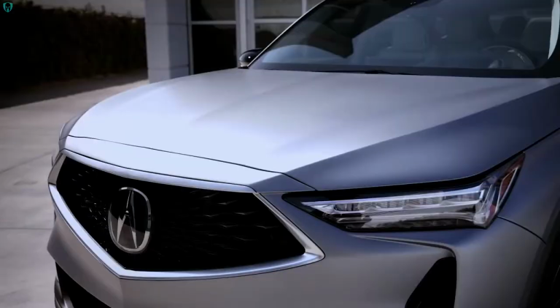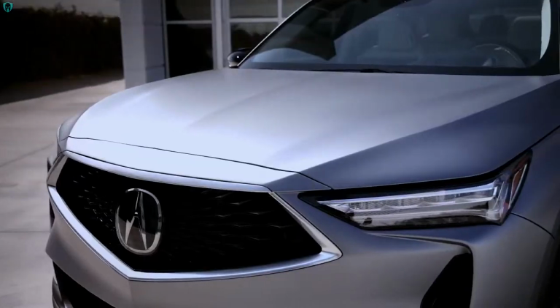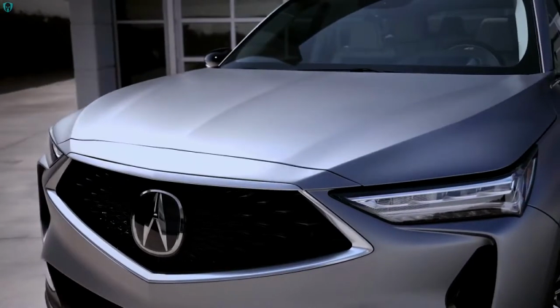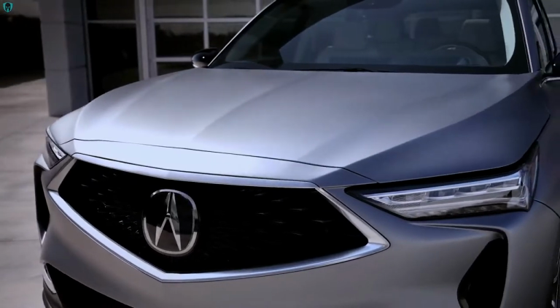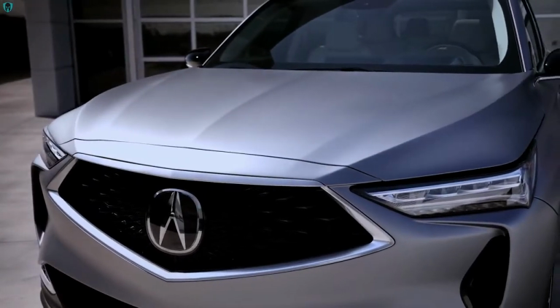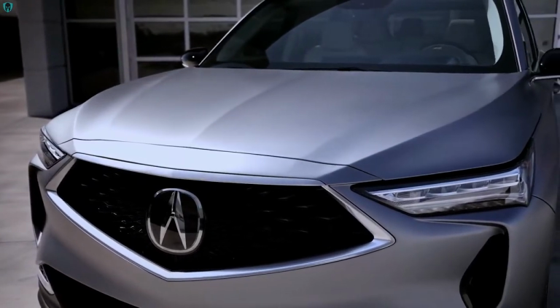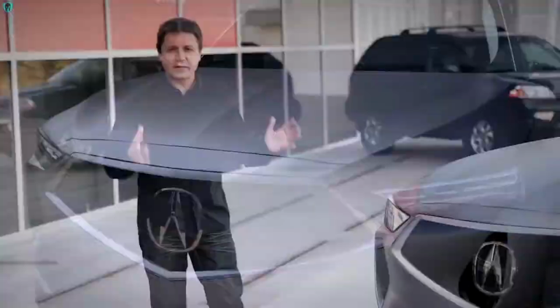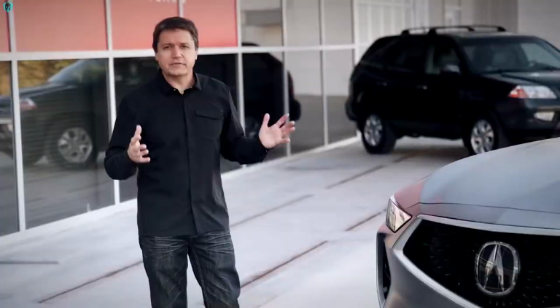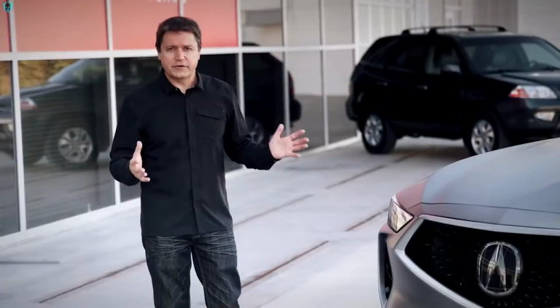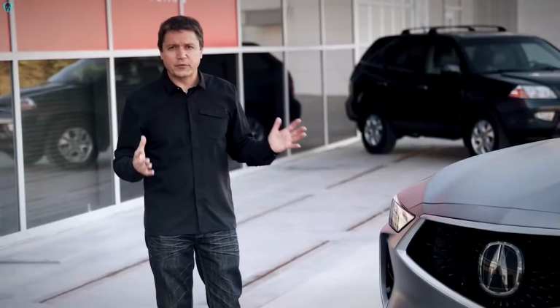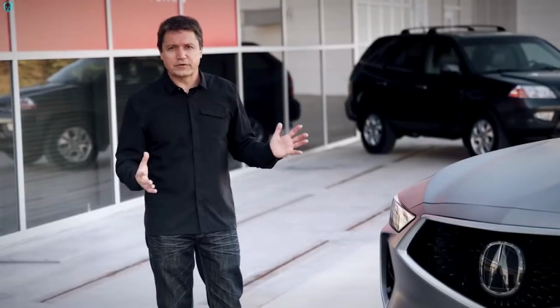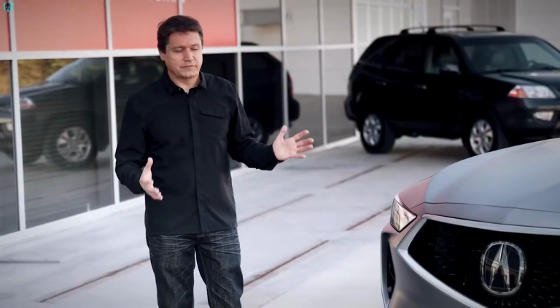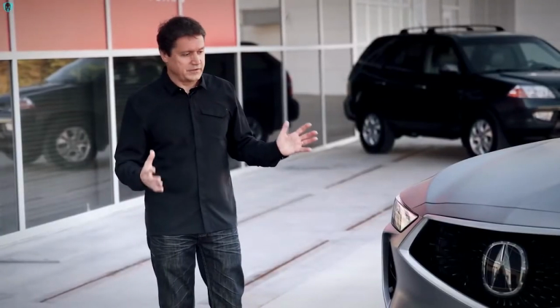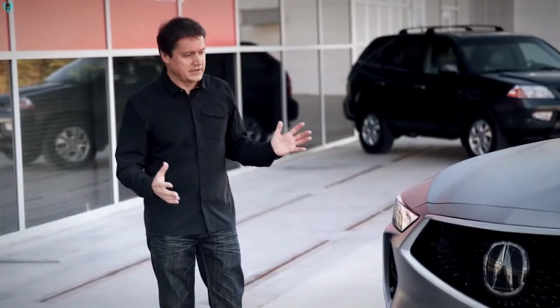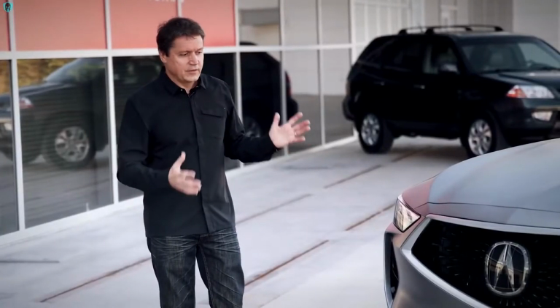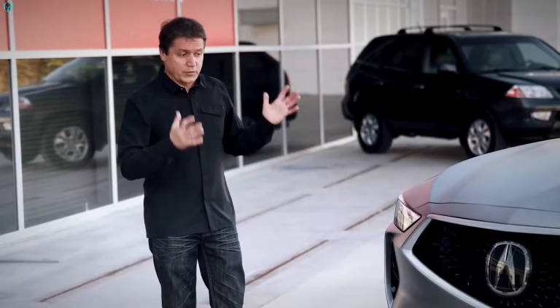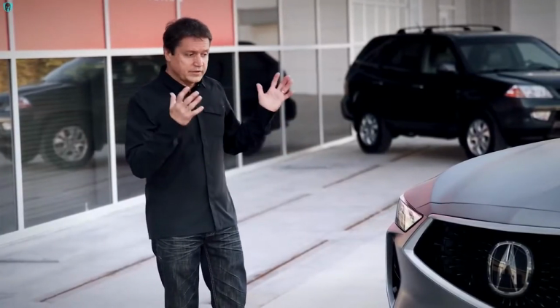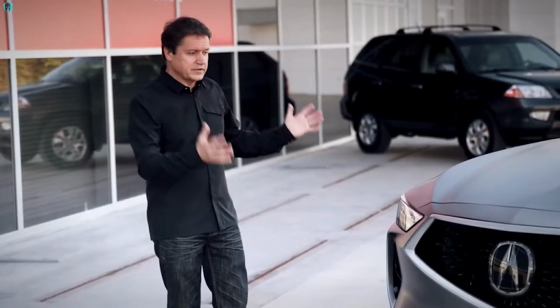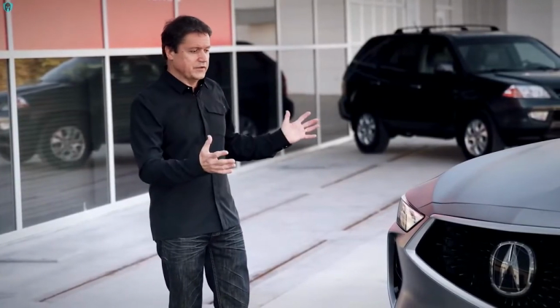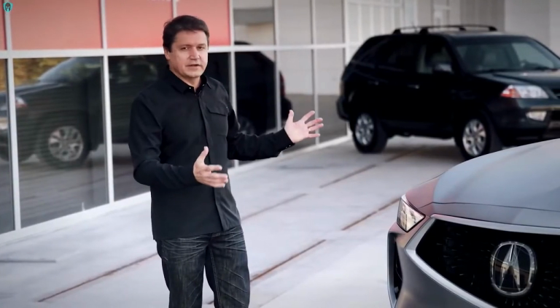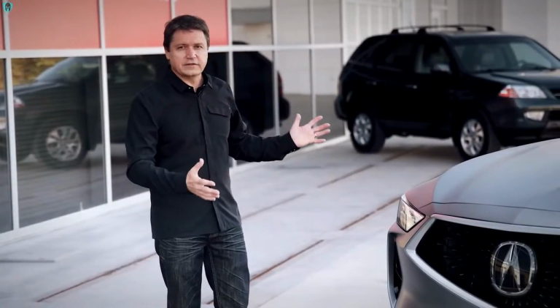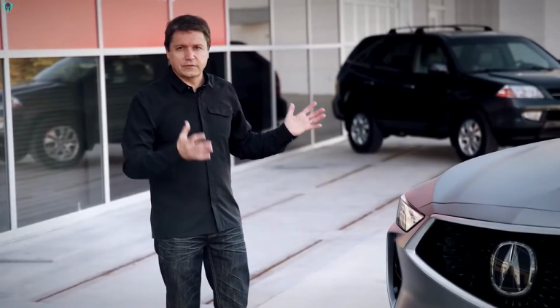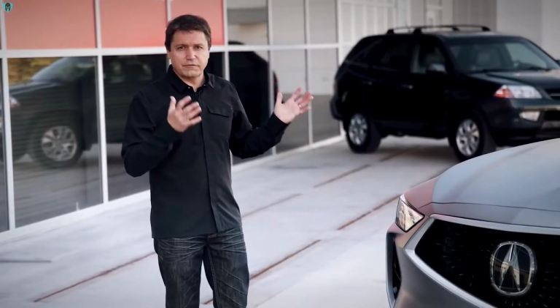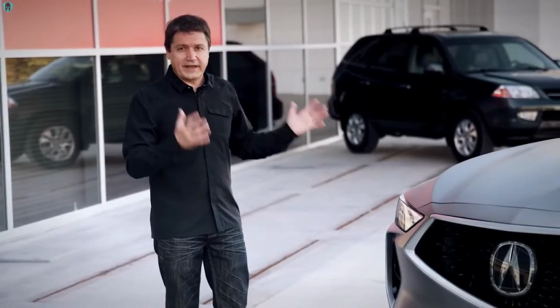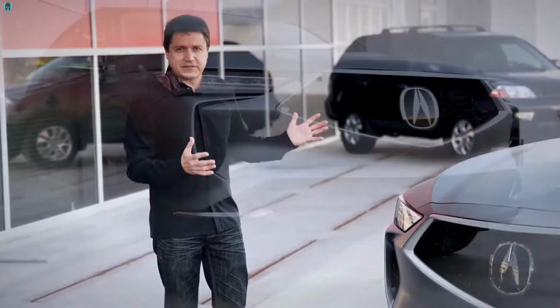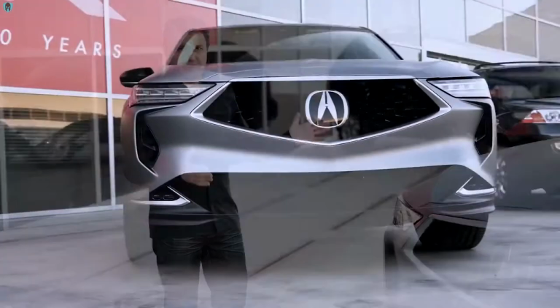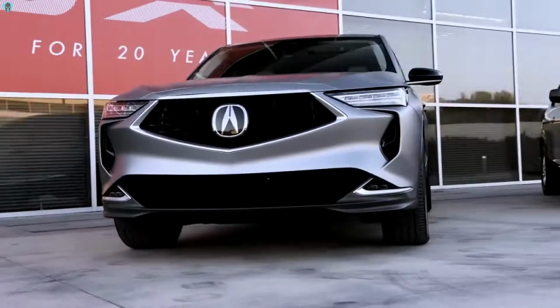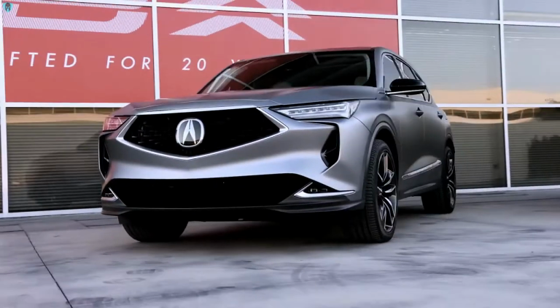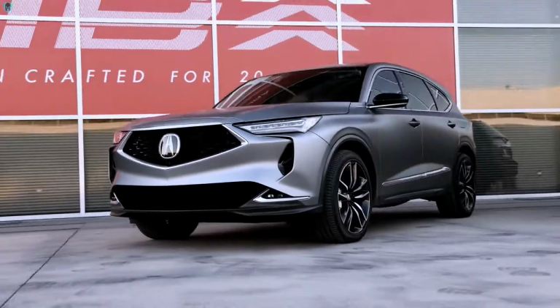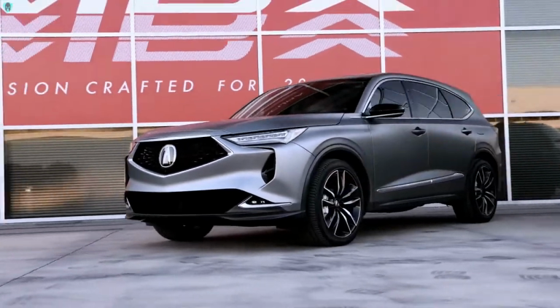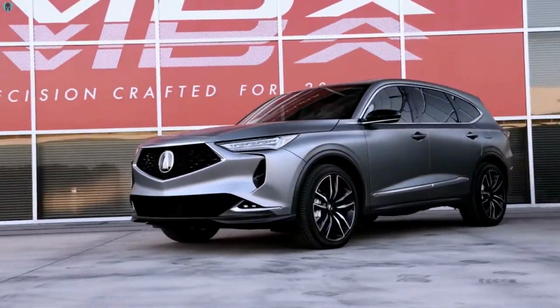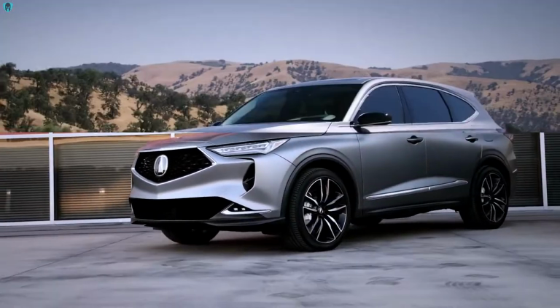Performance was very, very important for us. We wanted this vehicle to look fast even while standing still.